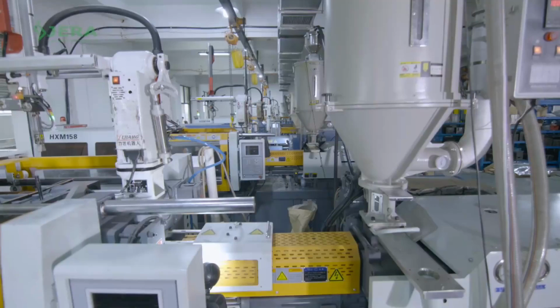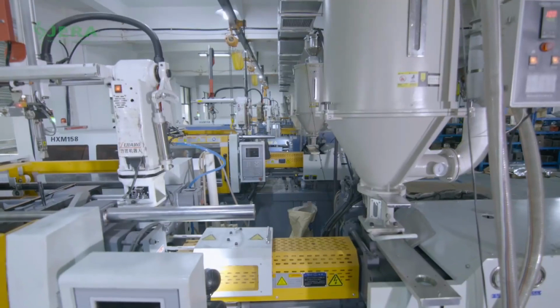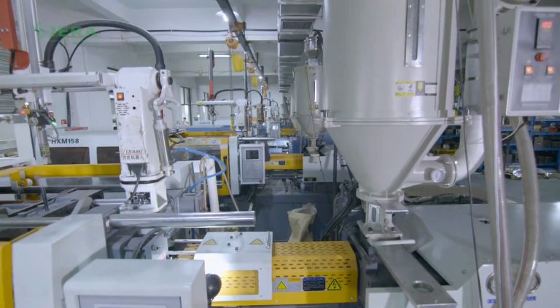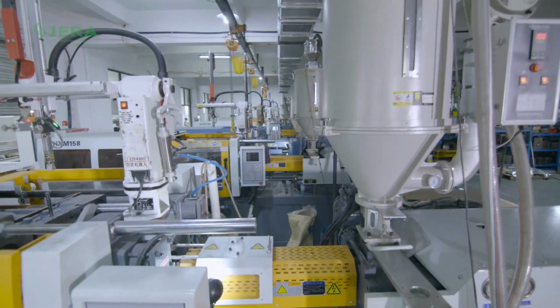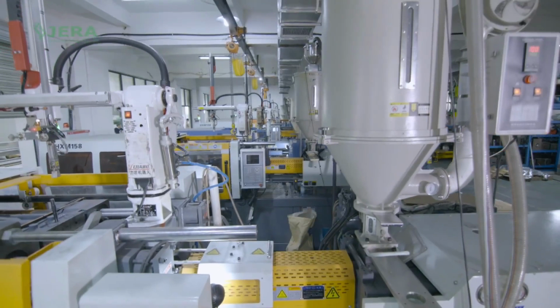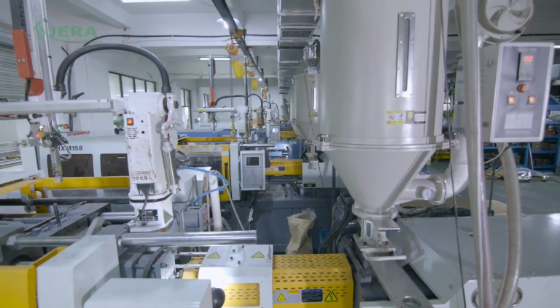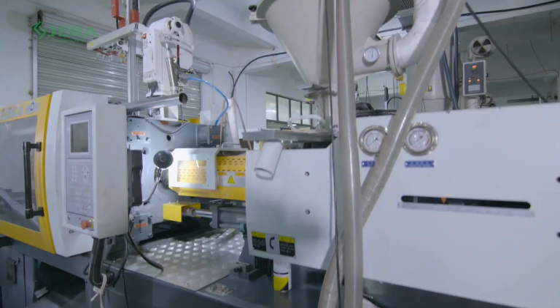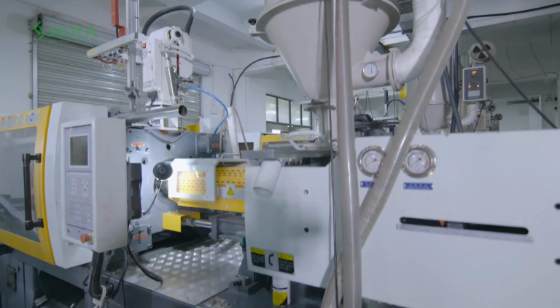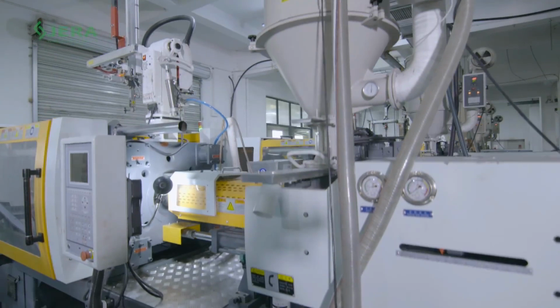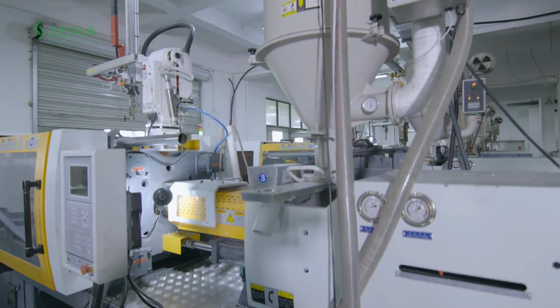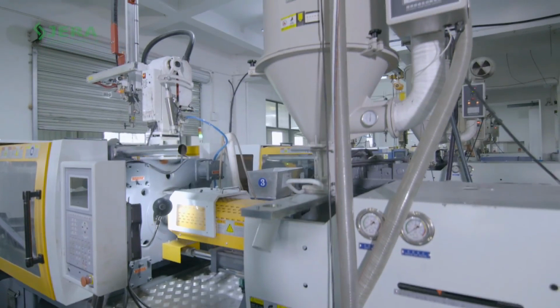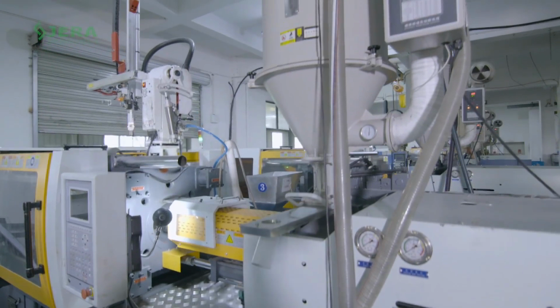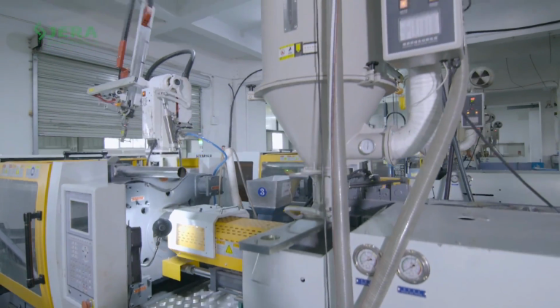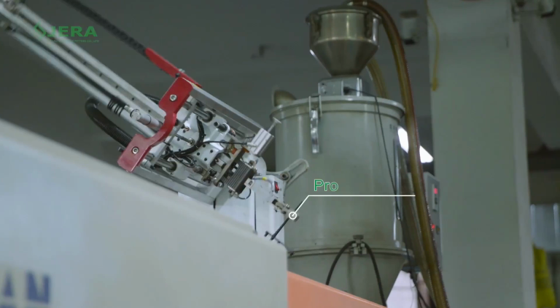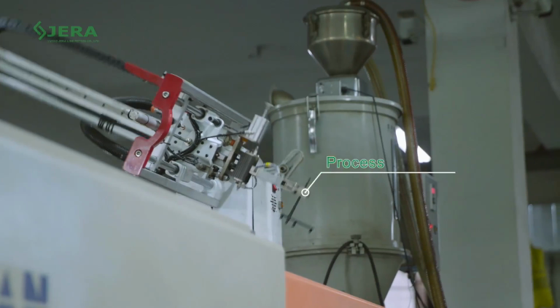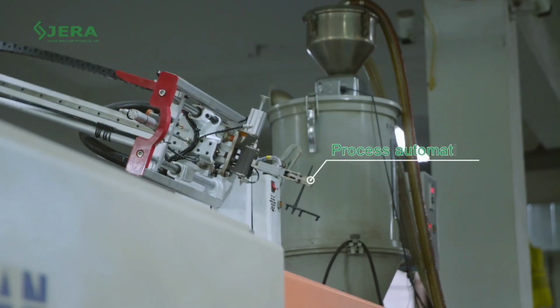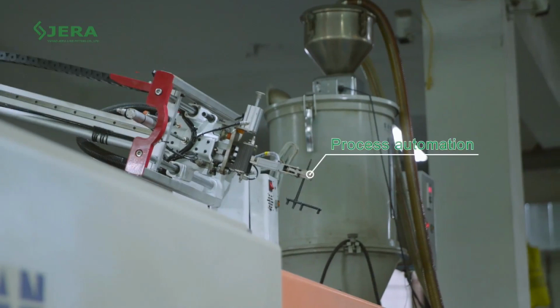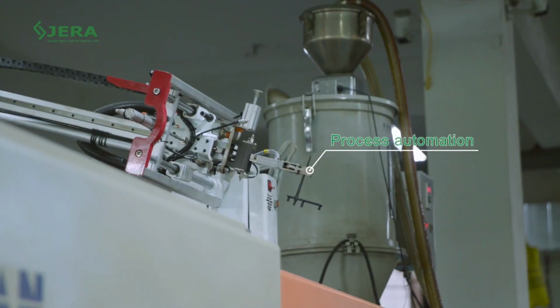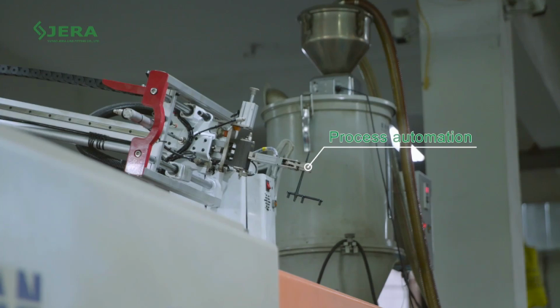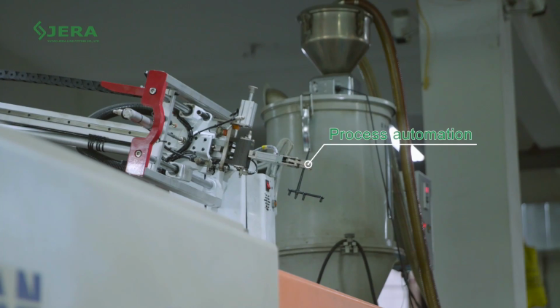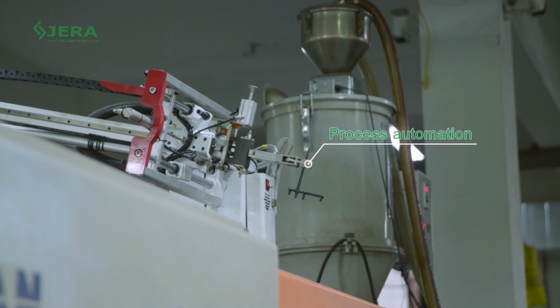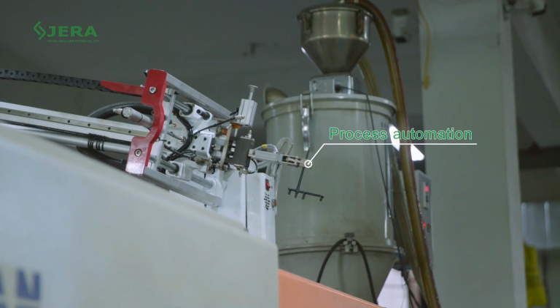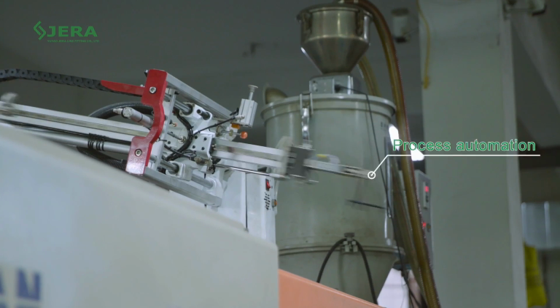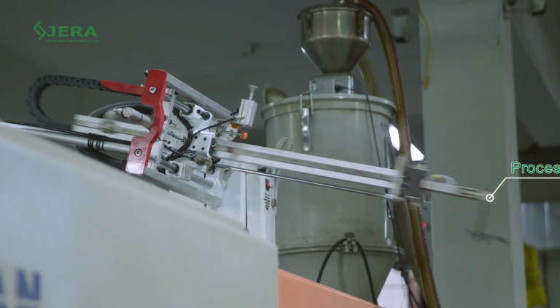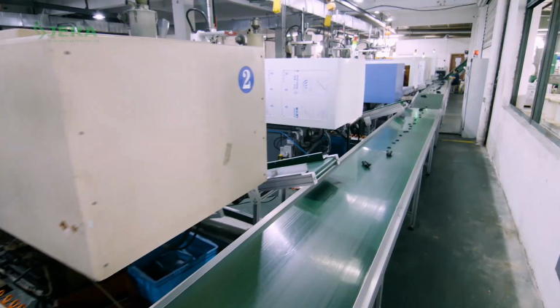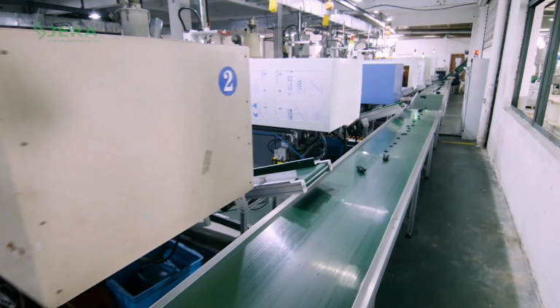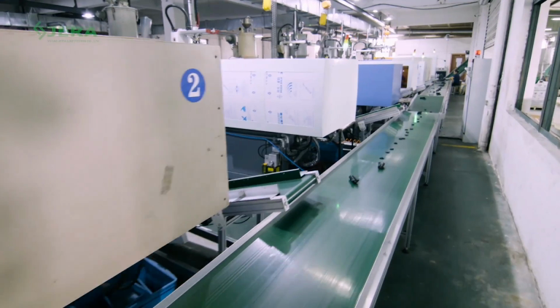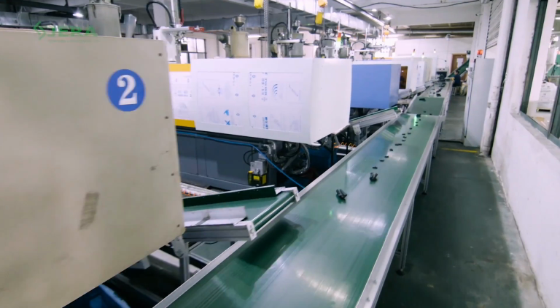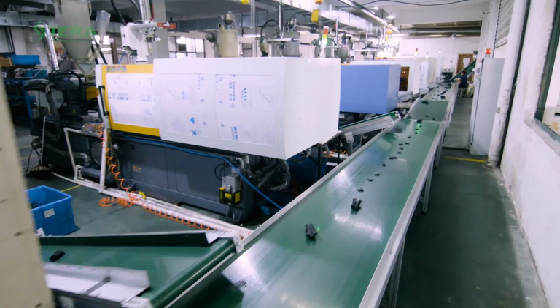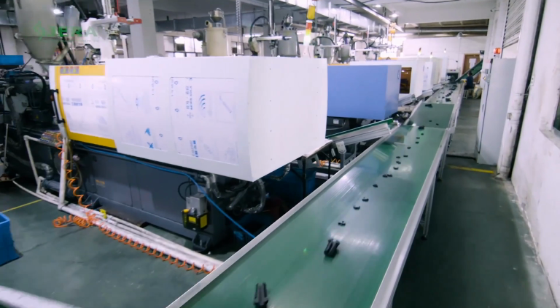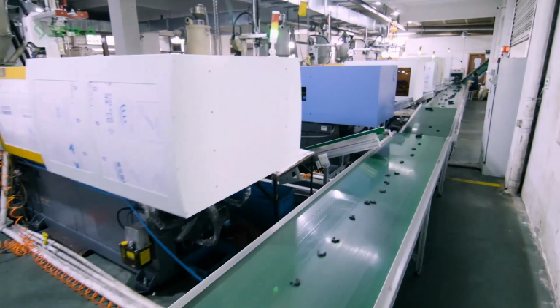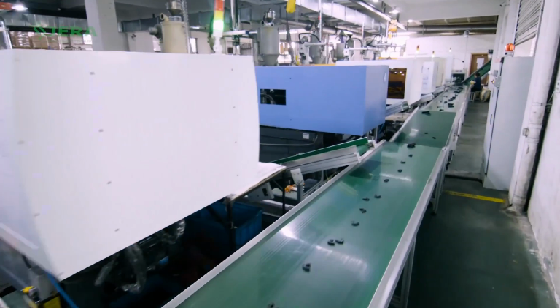Our mass production facility allows reaching the required delivery time. Production automation guarantees a fair price.